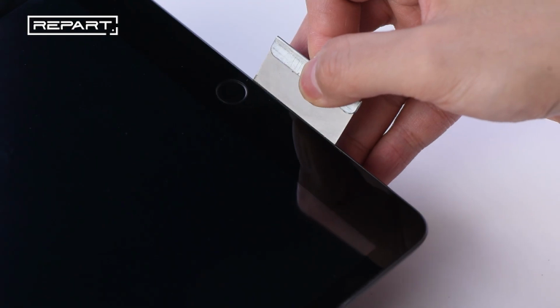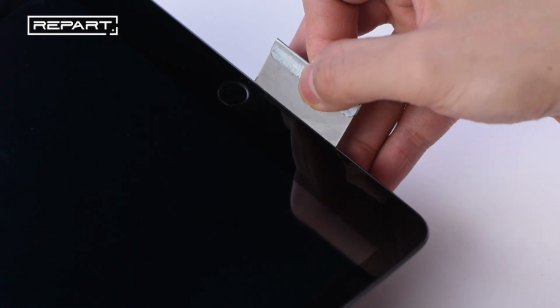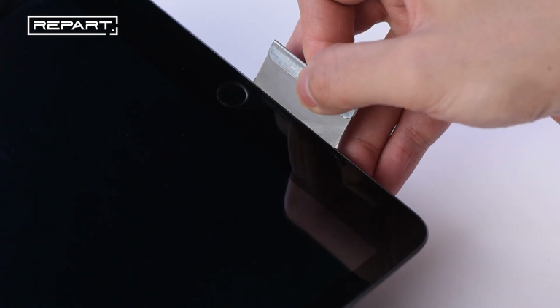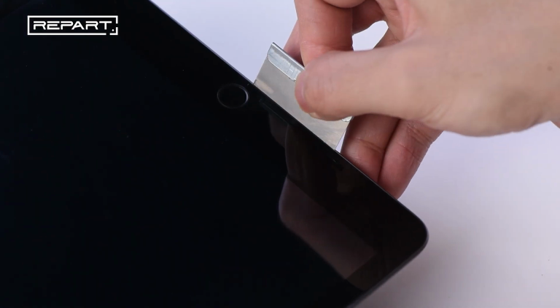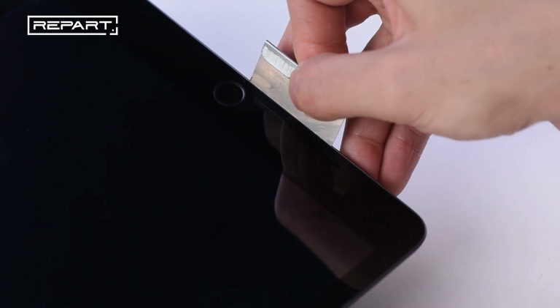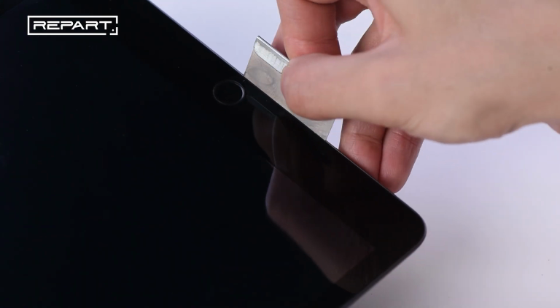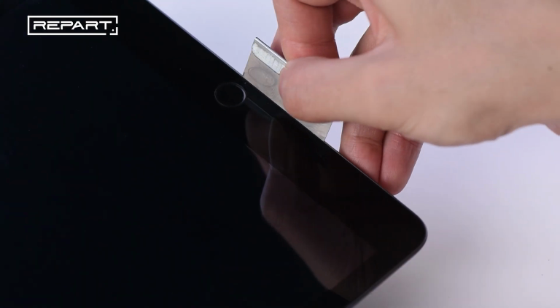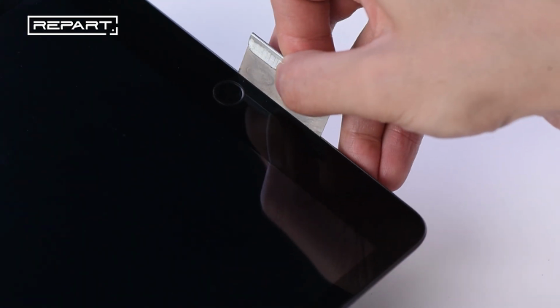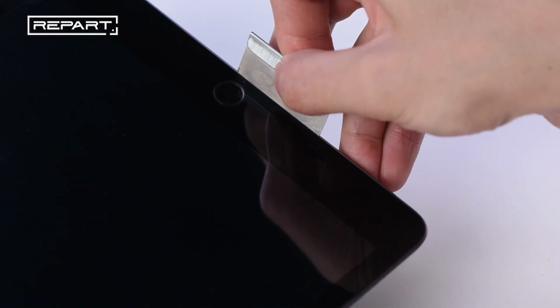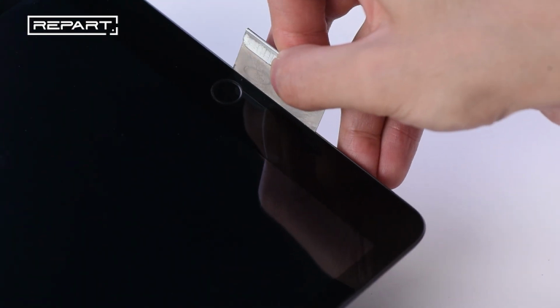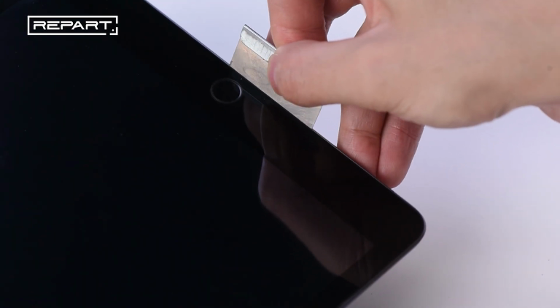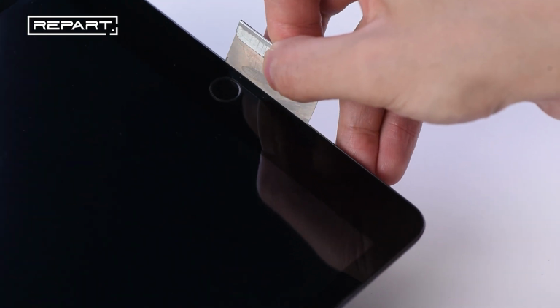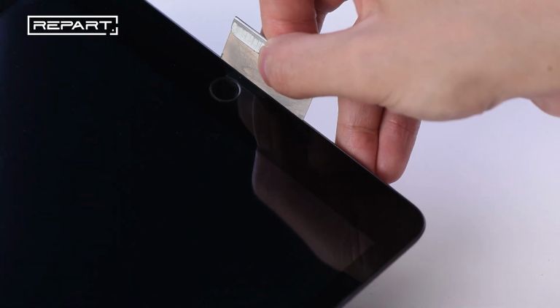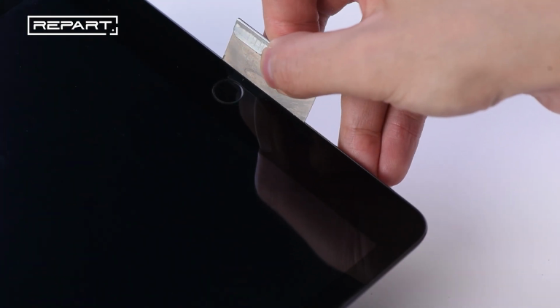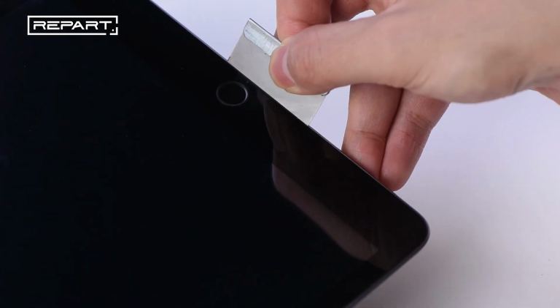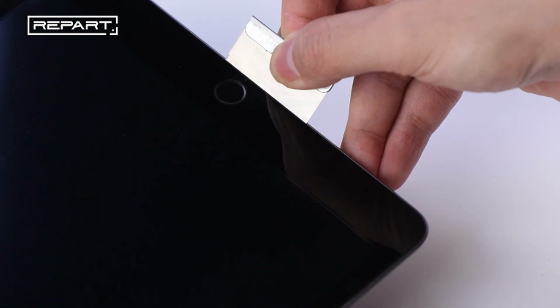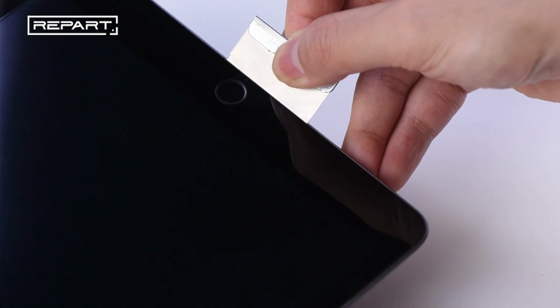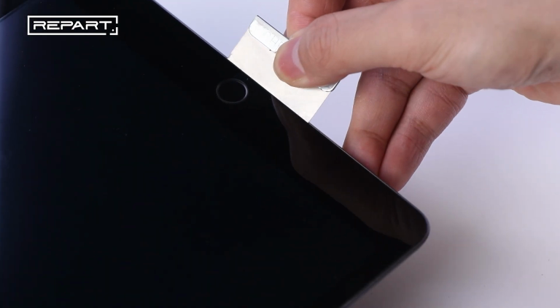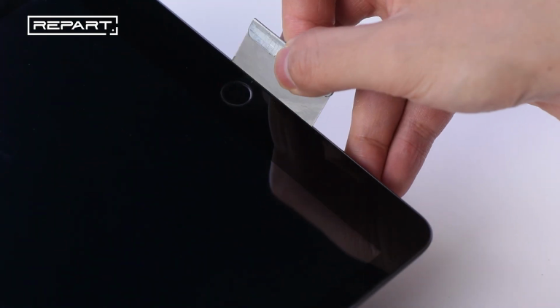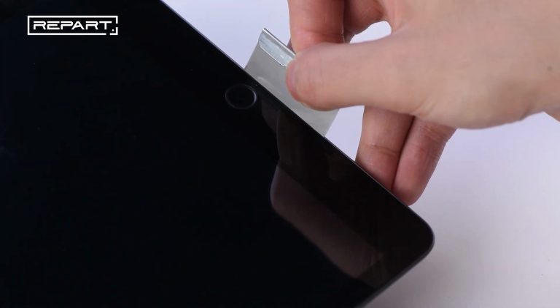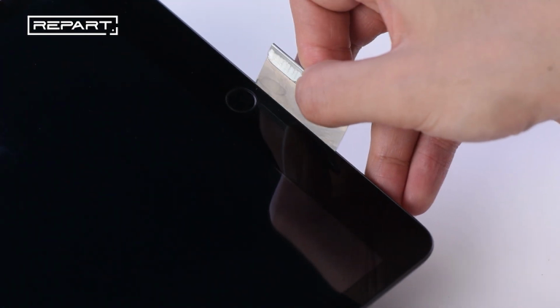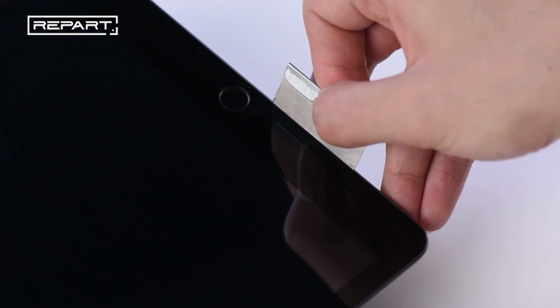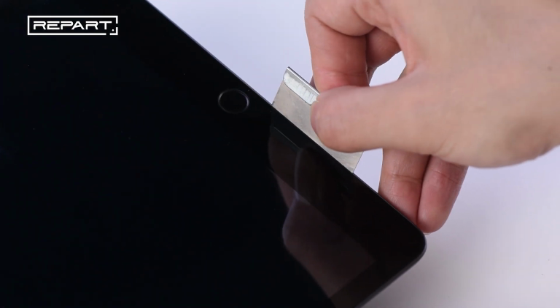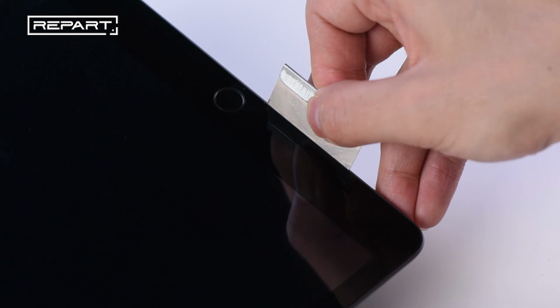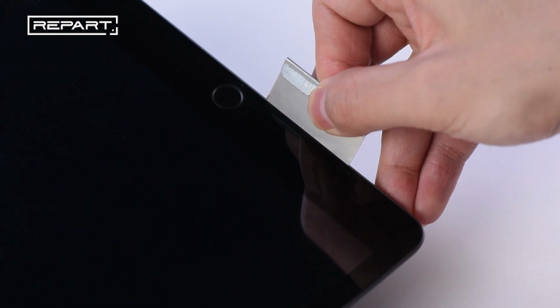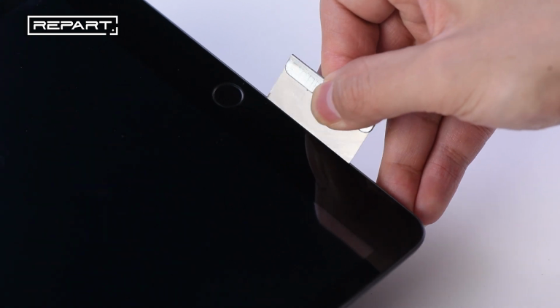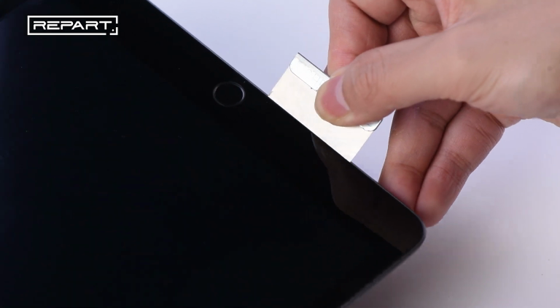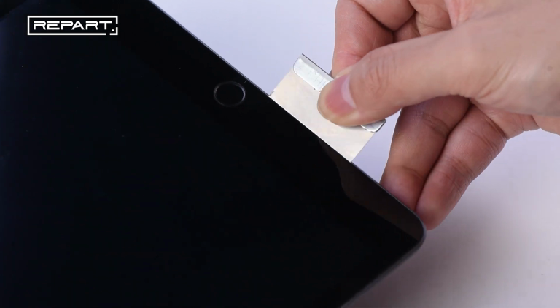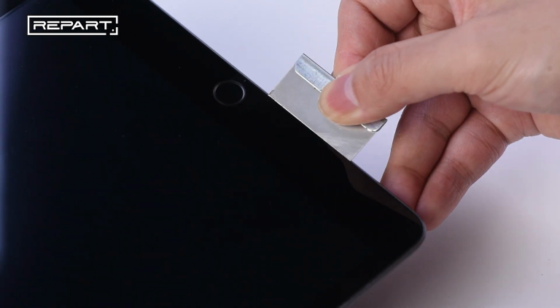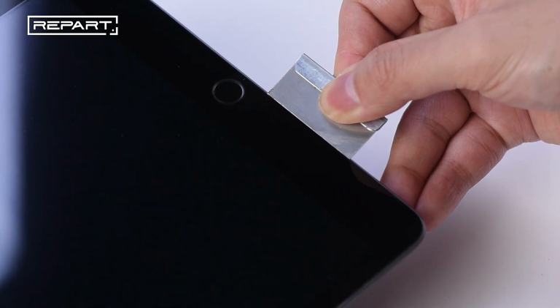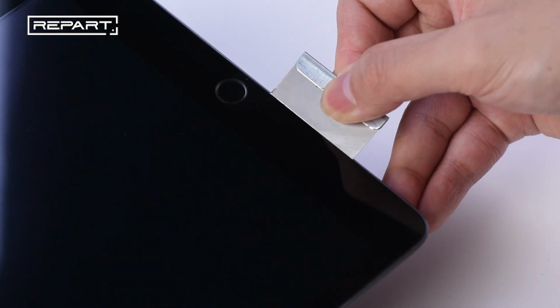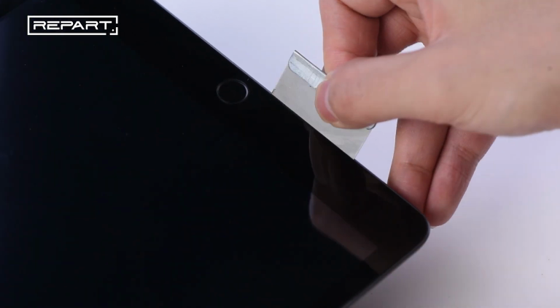Use a metal pick to pry at the bottom edge of the iPad to create a gap between the digitizer and the frame.